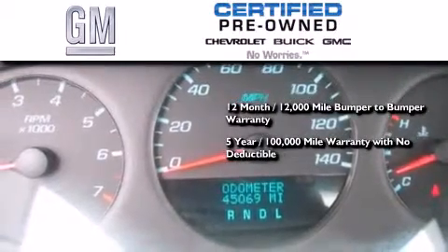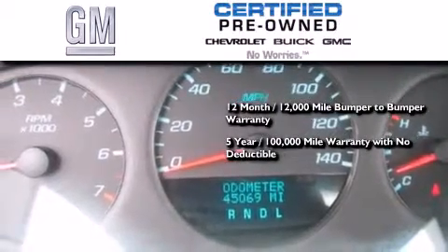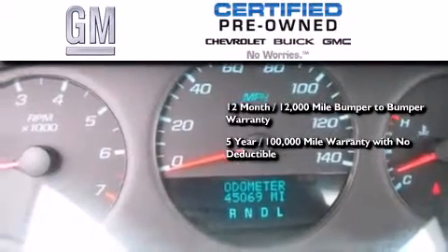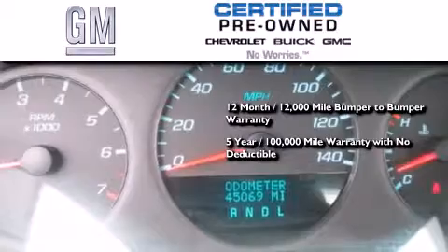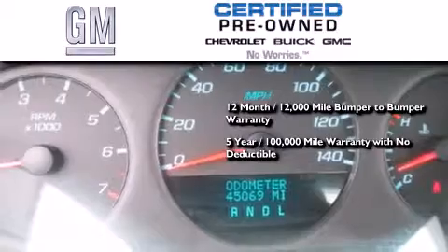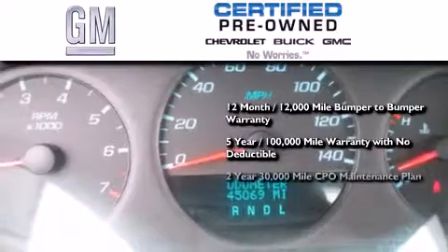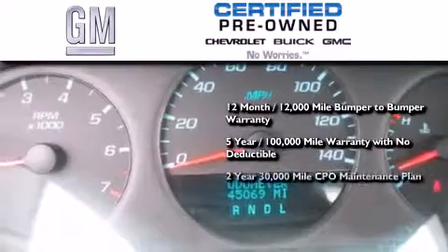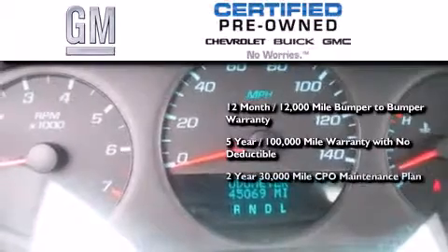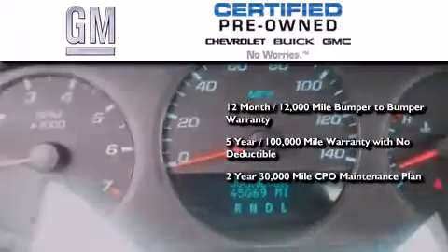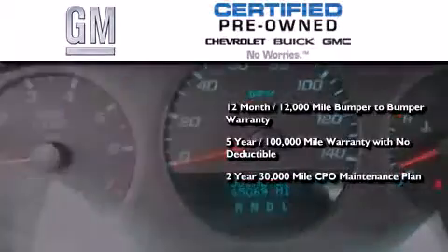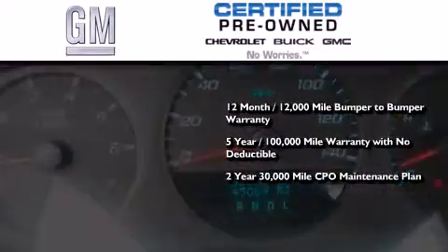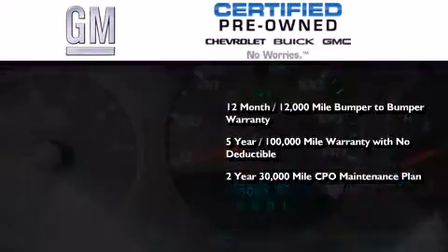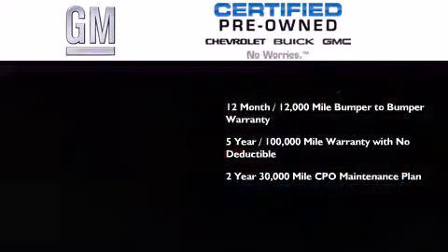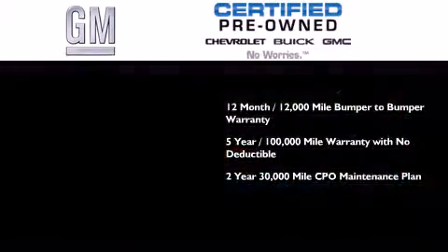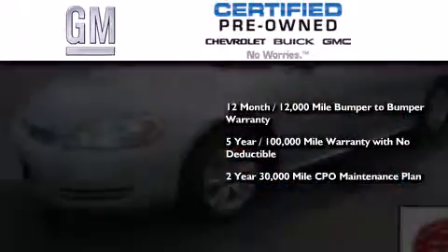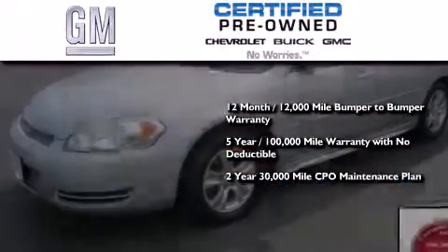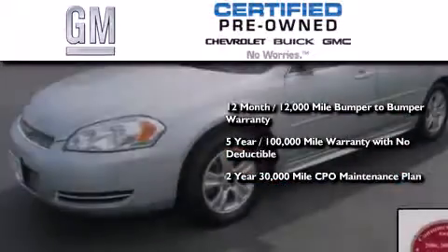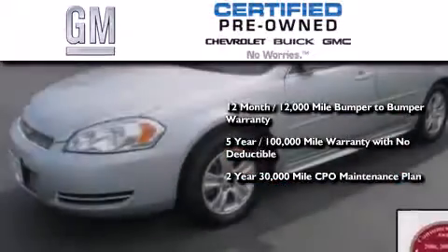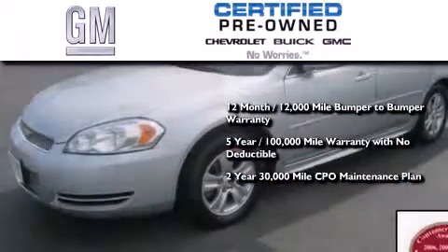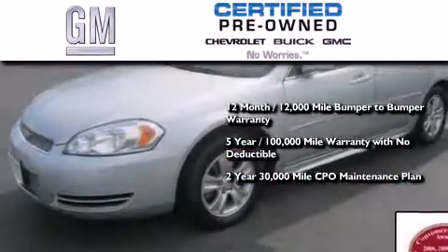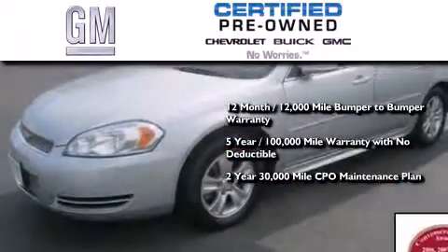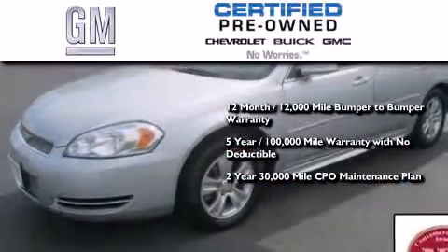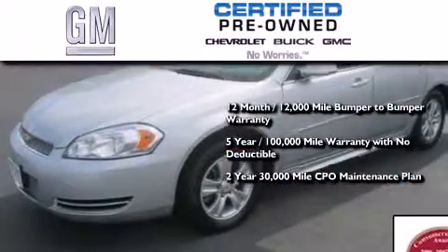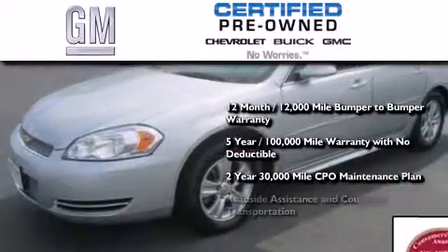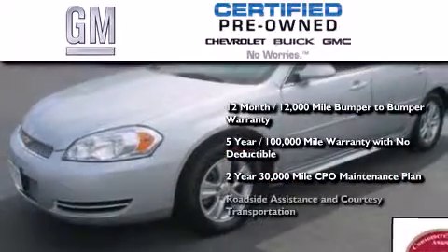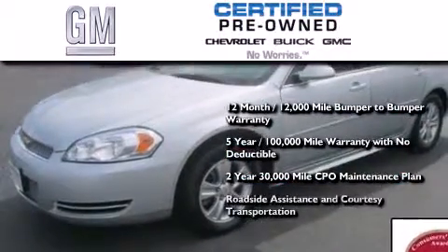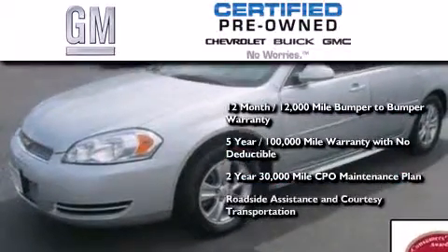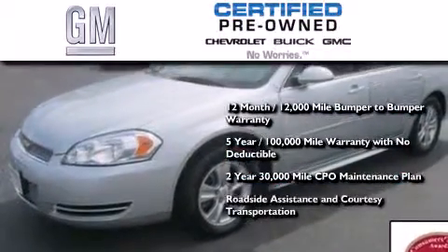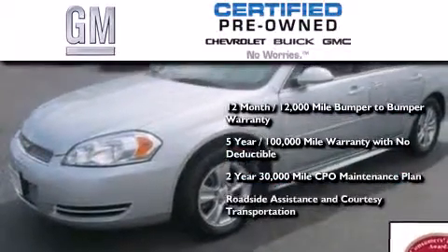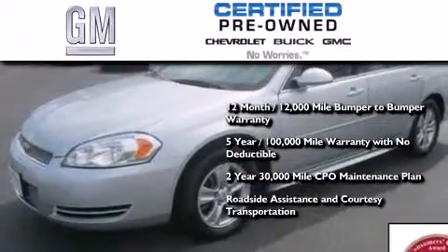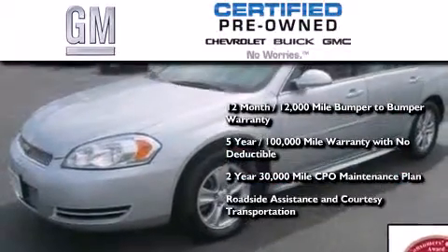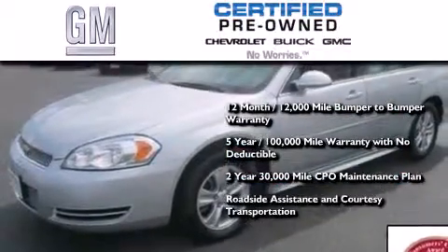You also get a strict, factory-set, 117-point inspection, plus roadside assistance and courtesy transportation.